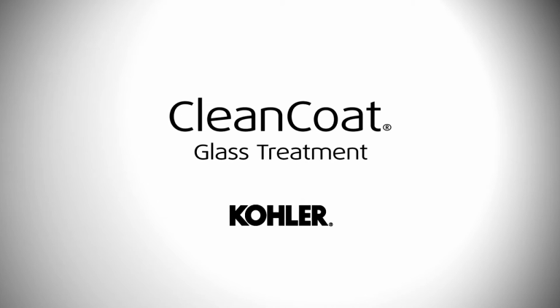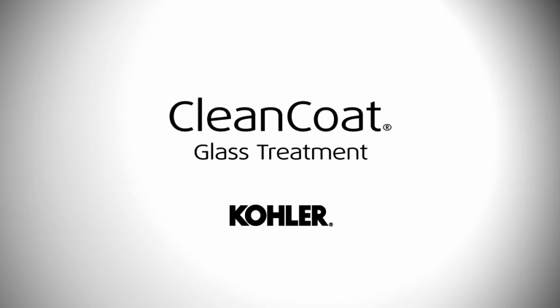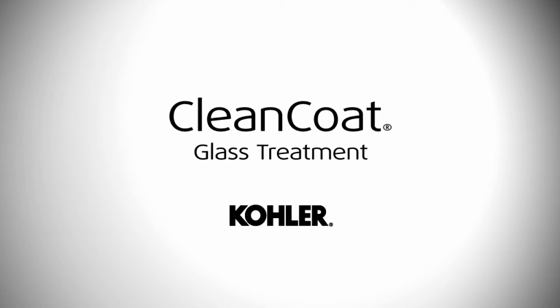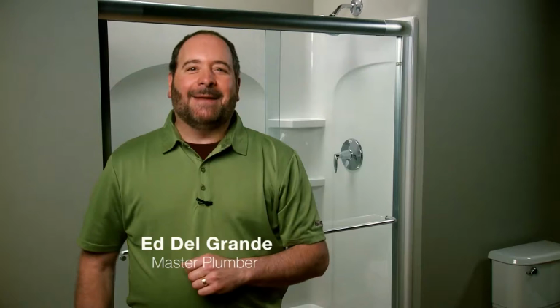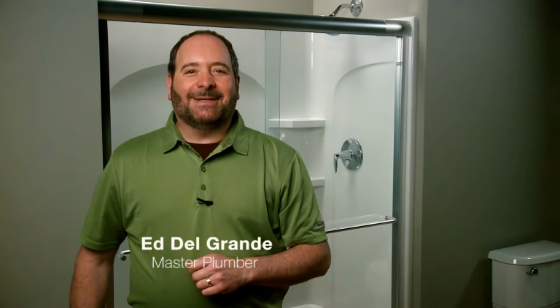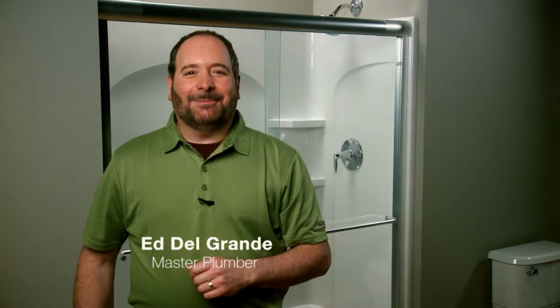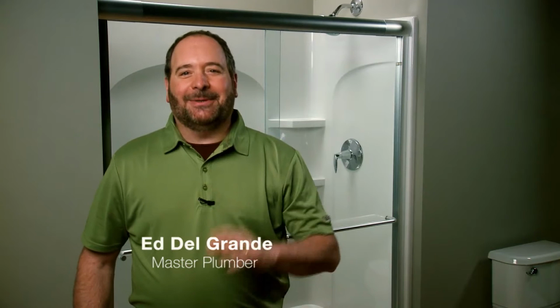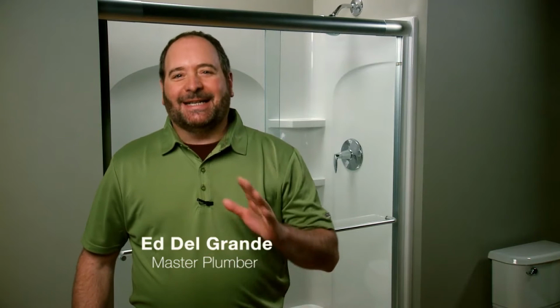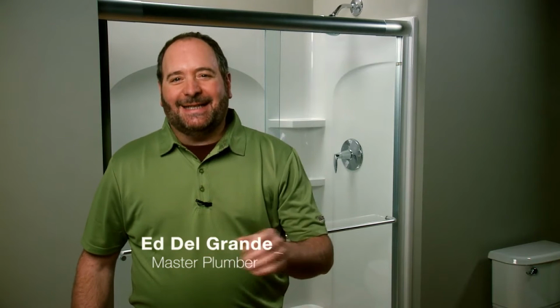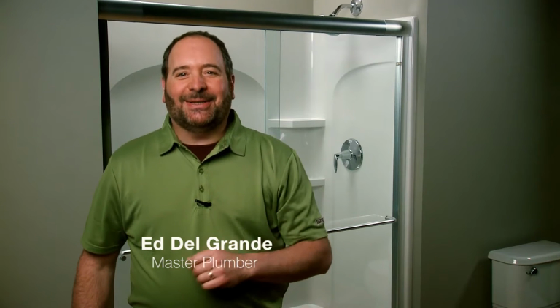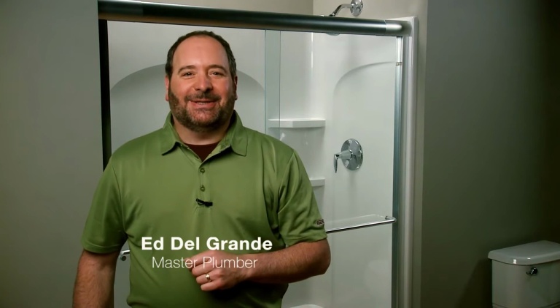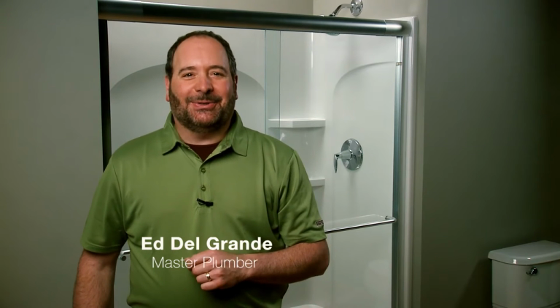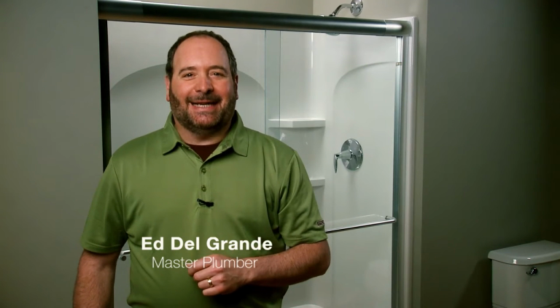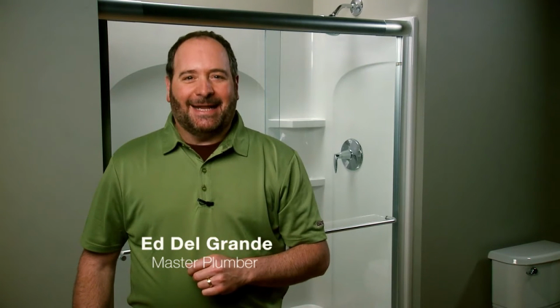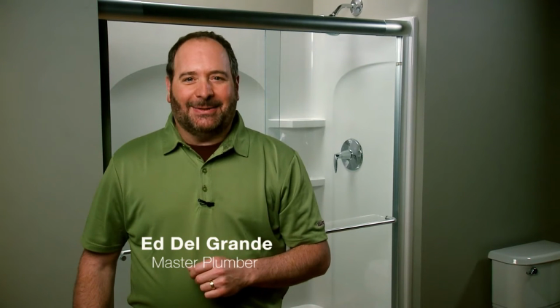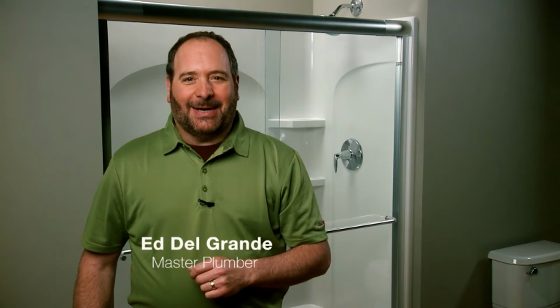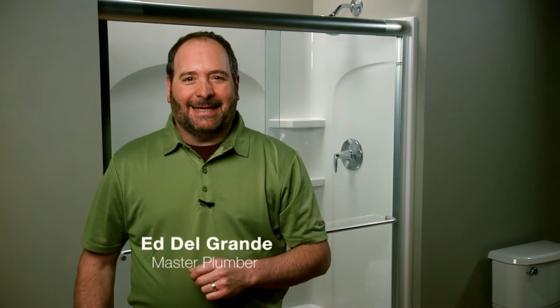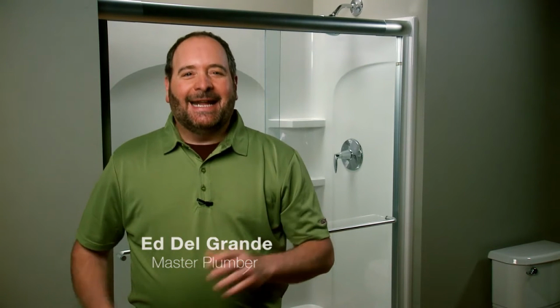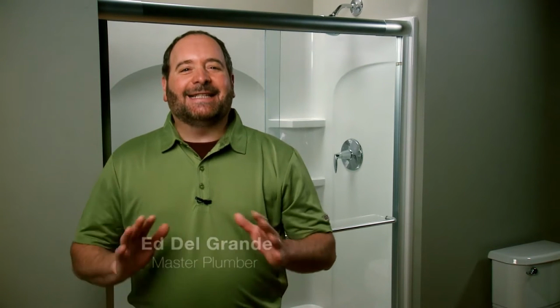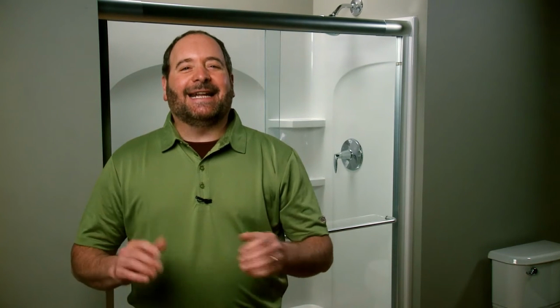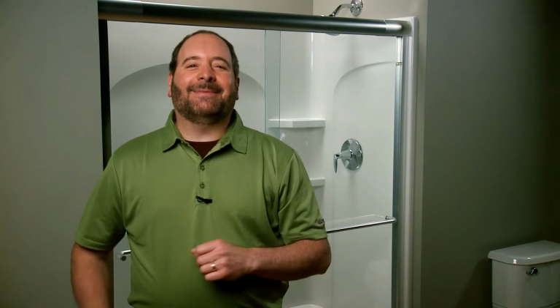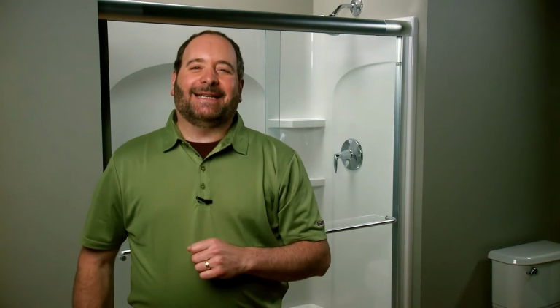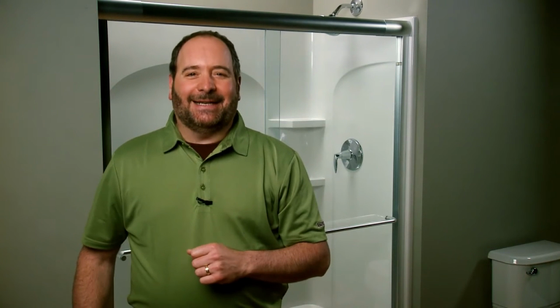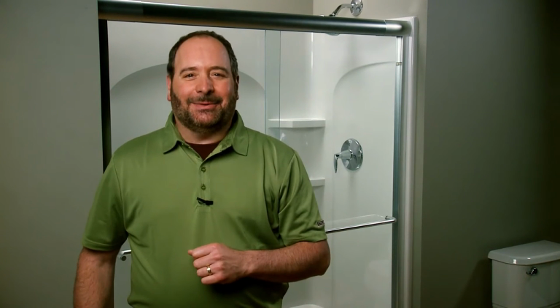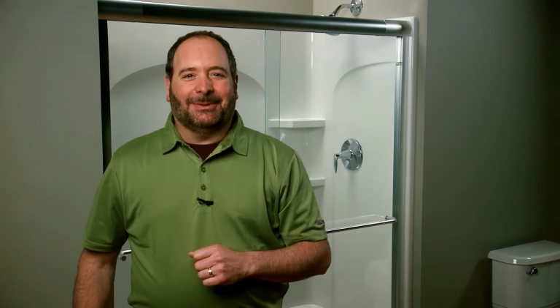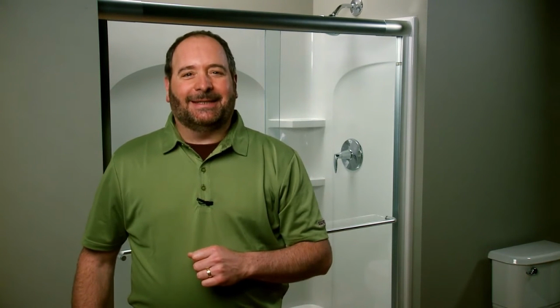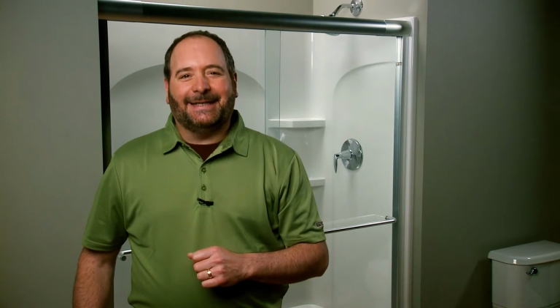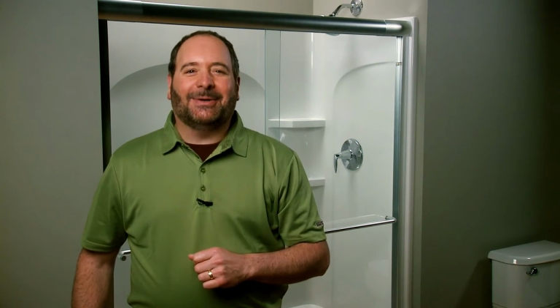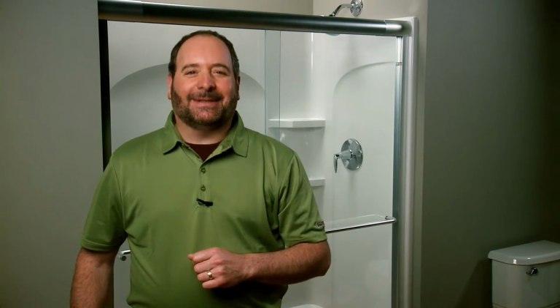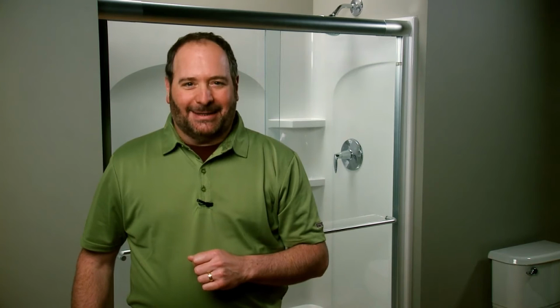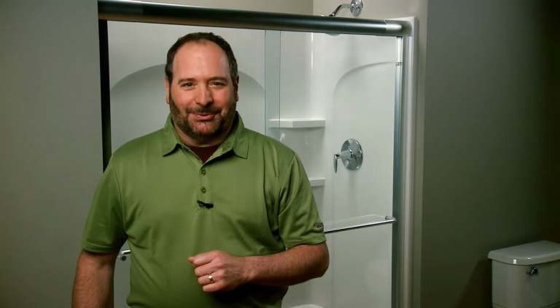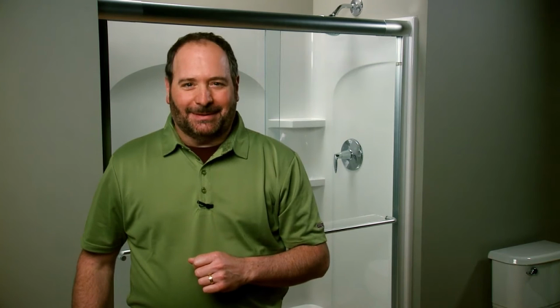Hi, I'm Master Plumber and Lead Green Associate Ed Del Grande, and today I'm here to tell you about Clean Coat Glass Treatment.